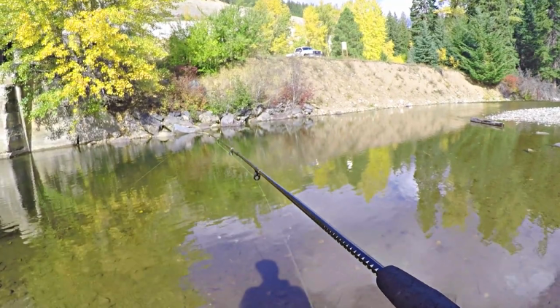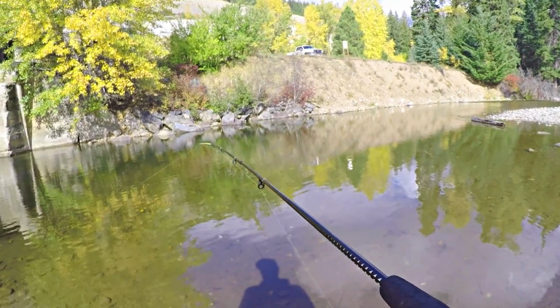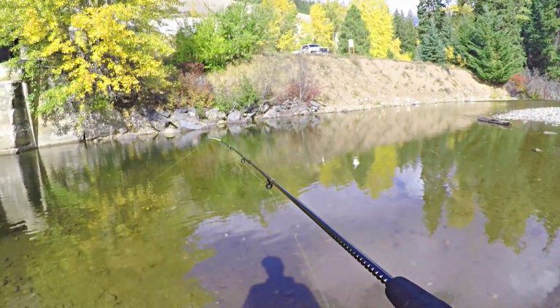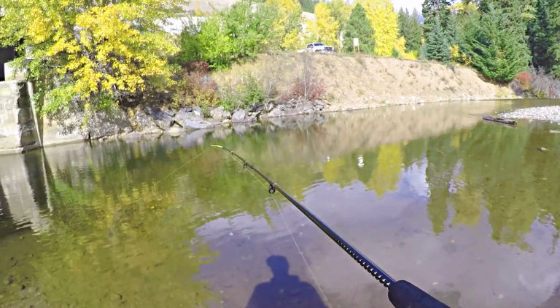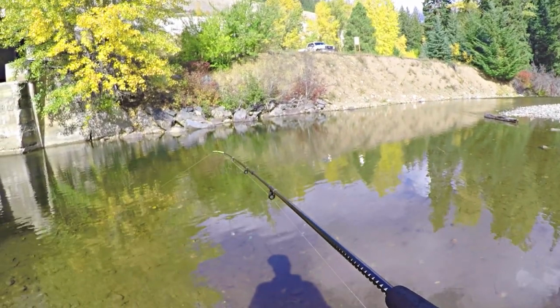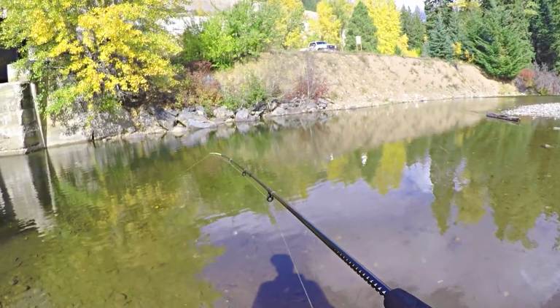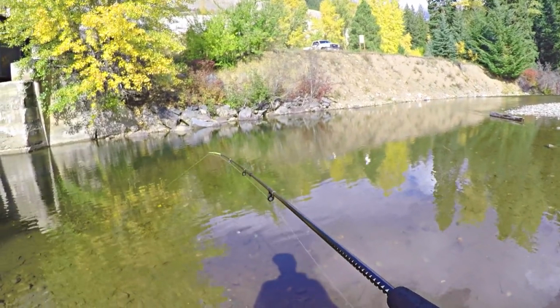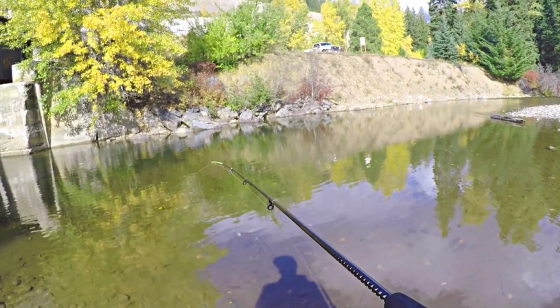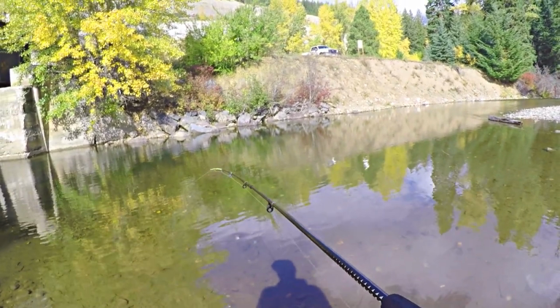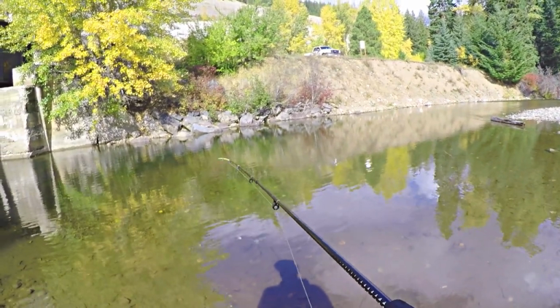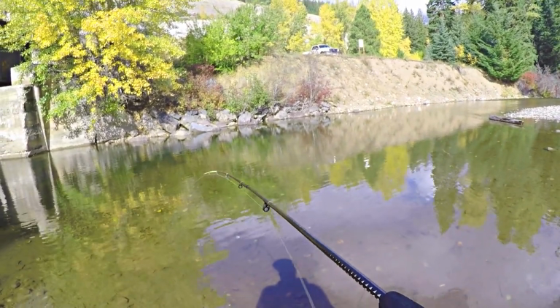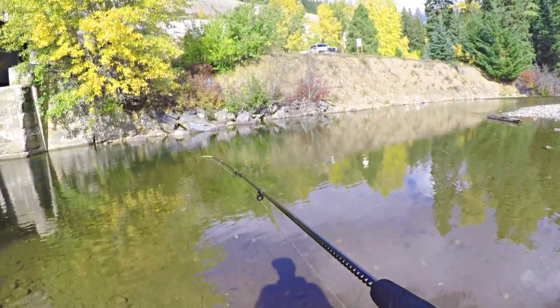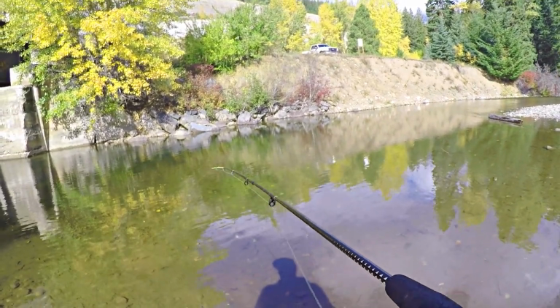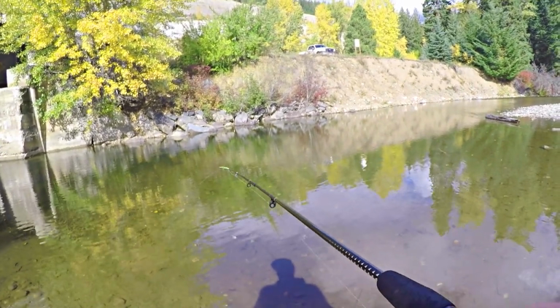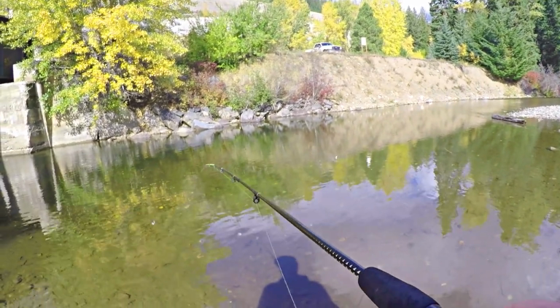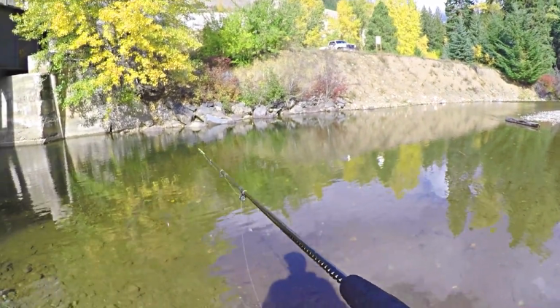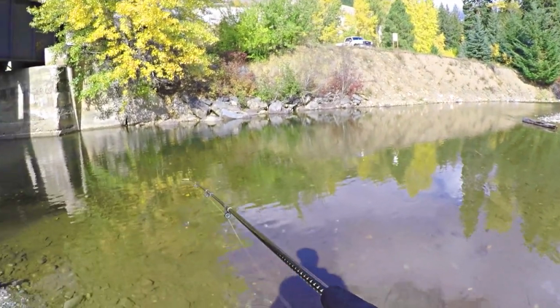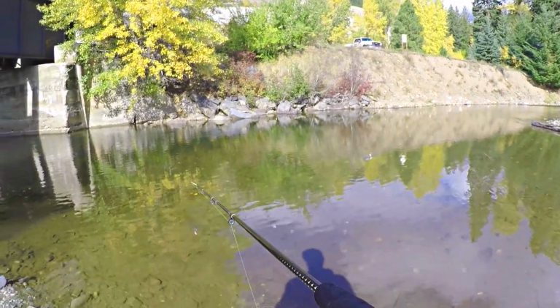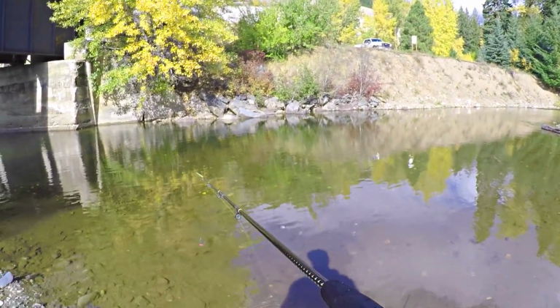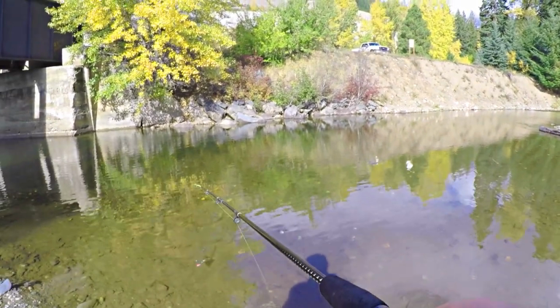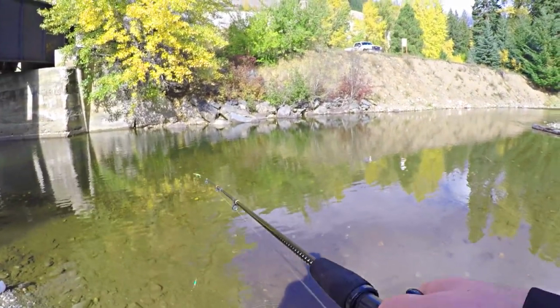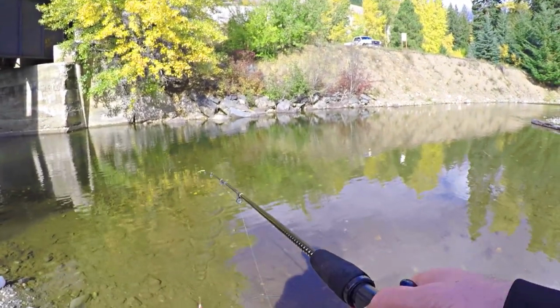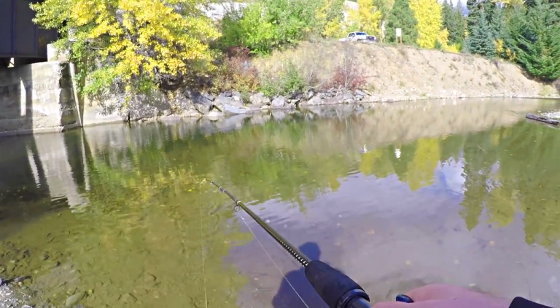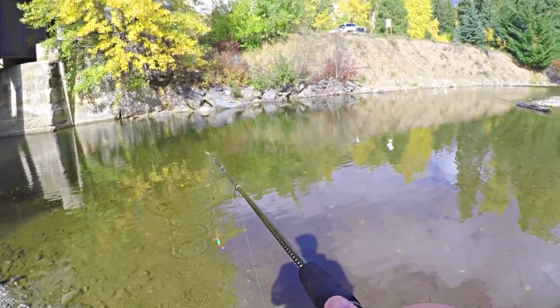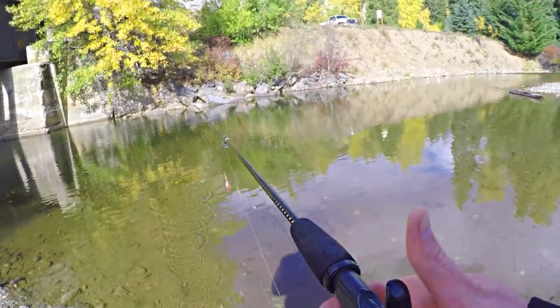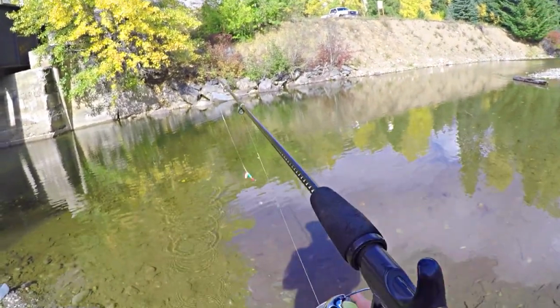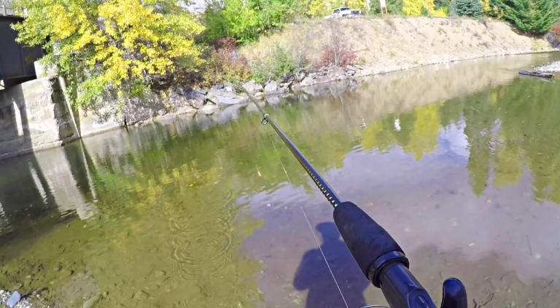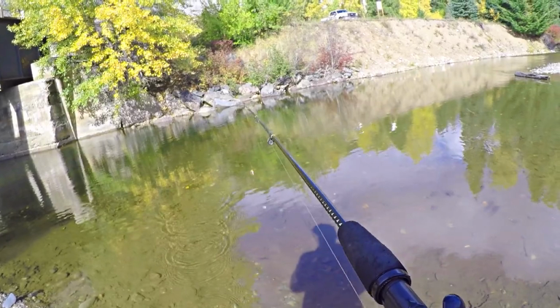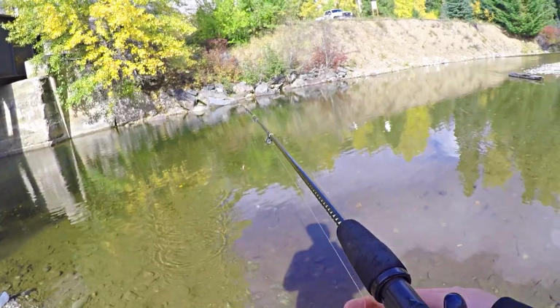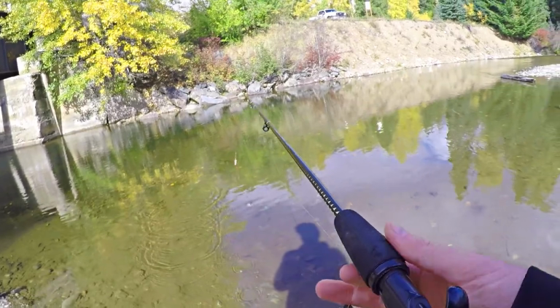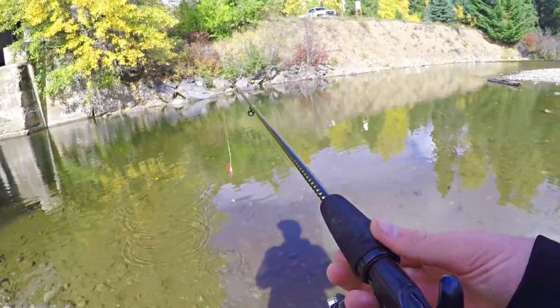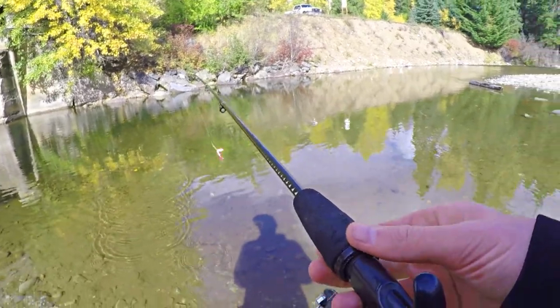Just had another follower. Another small one, though, like the size of the last one.